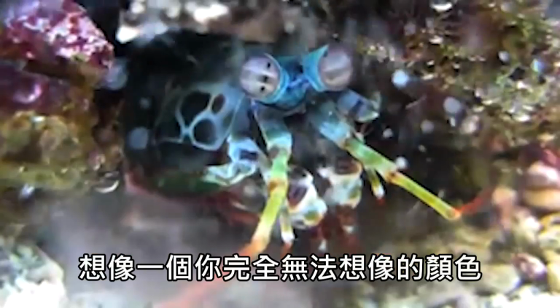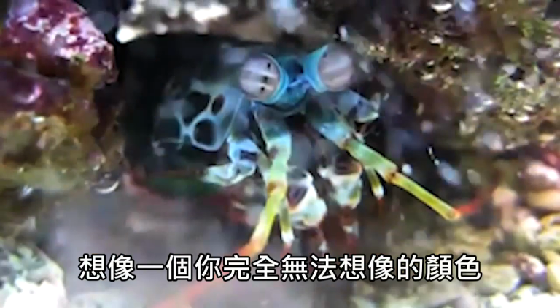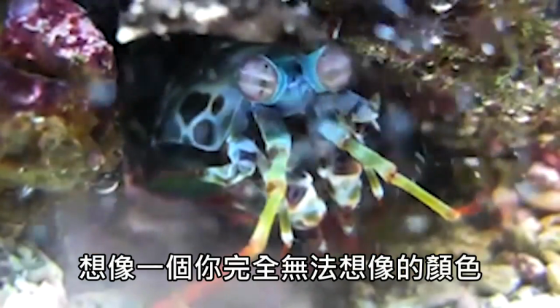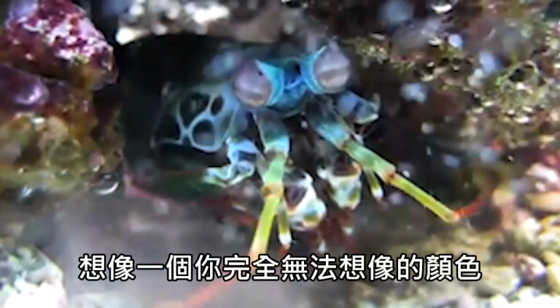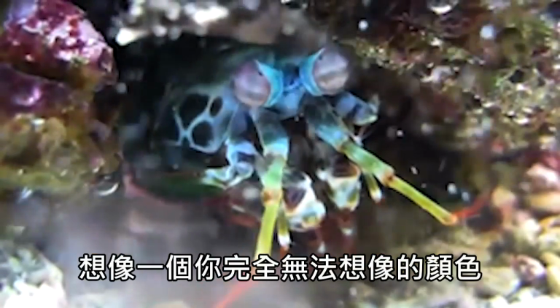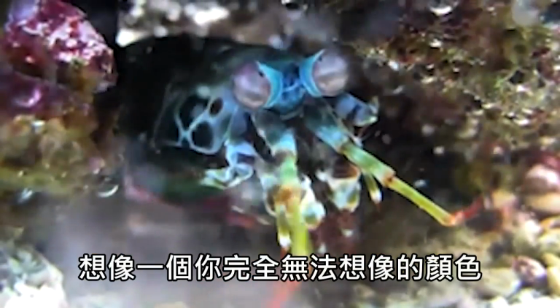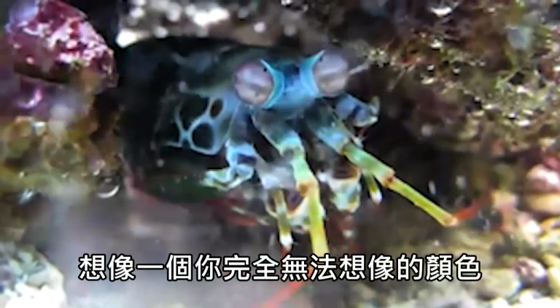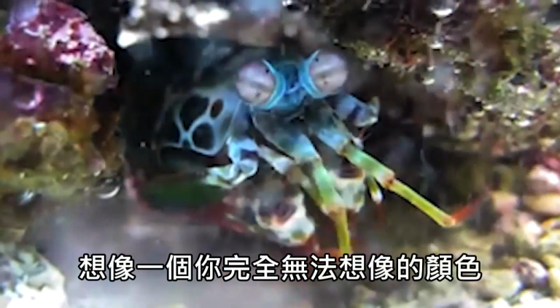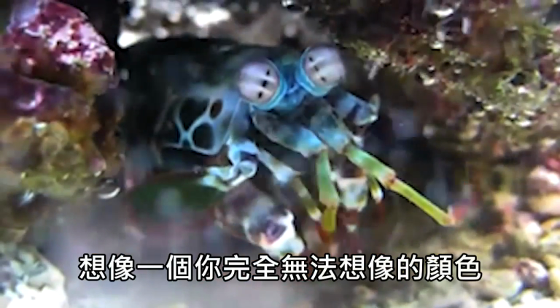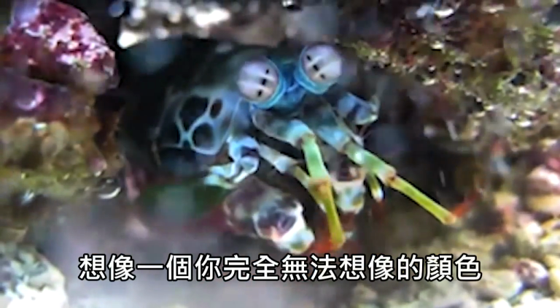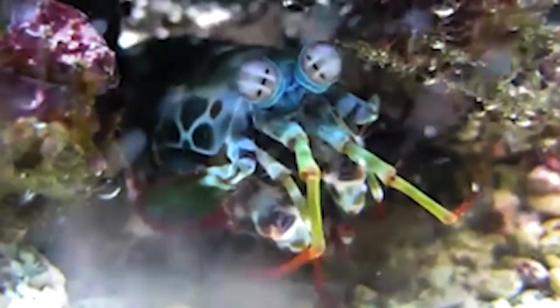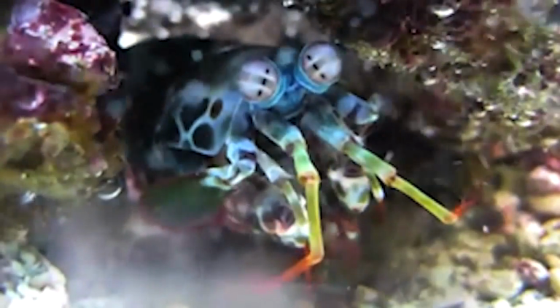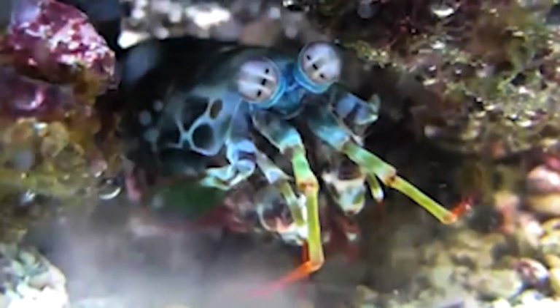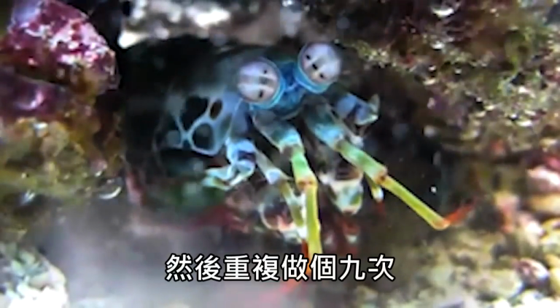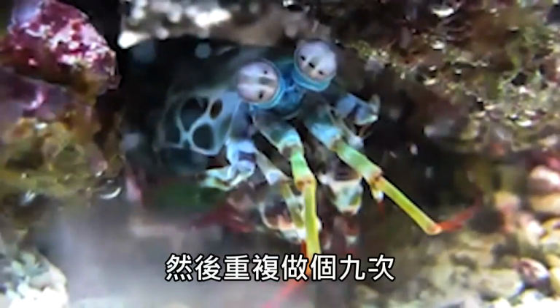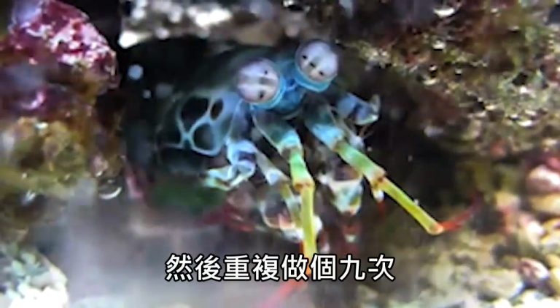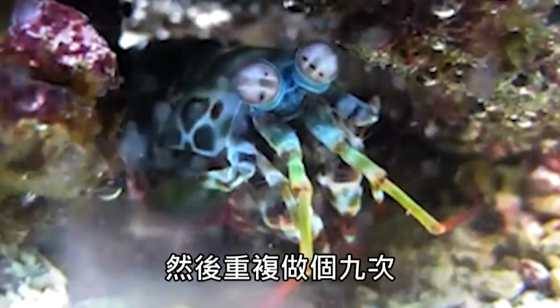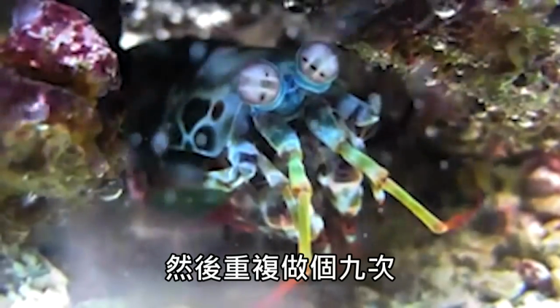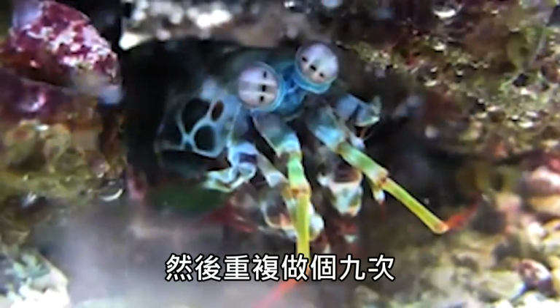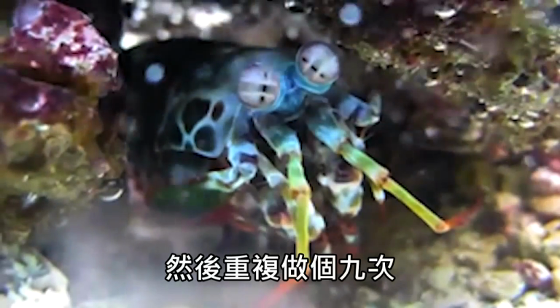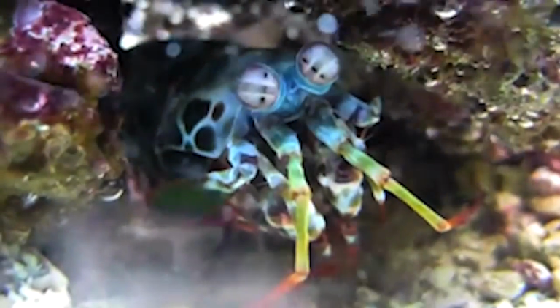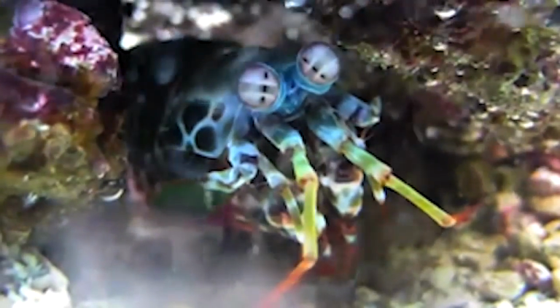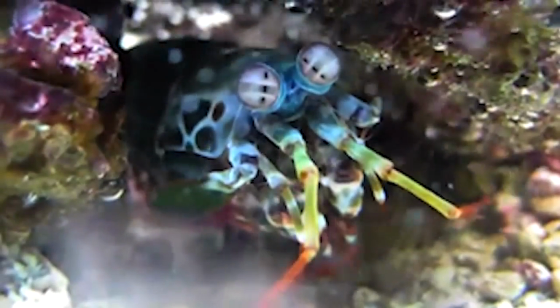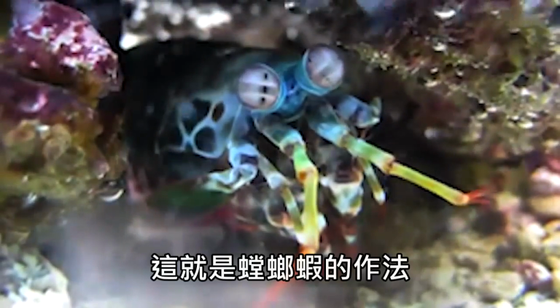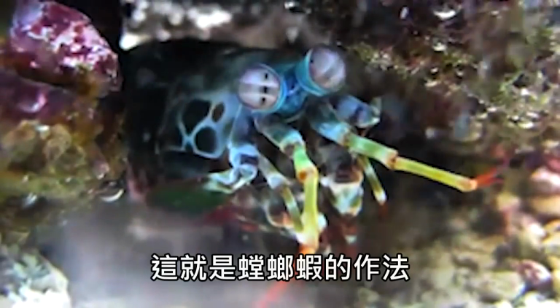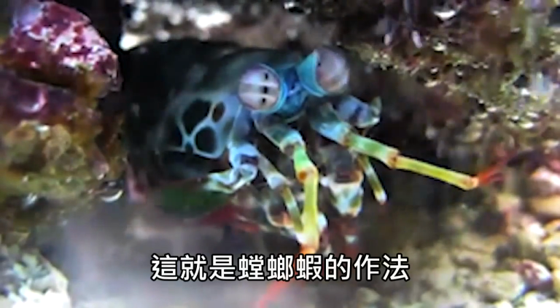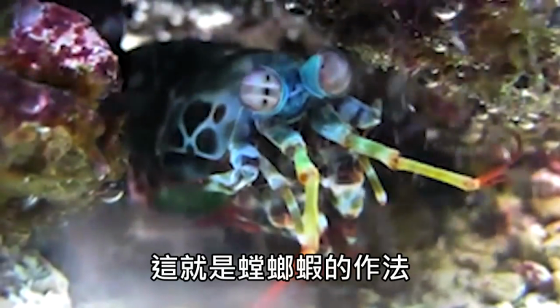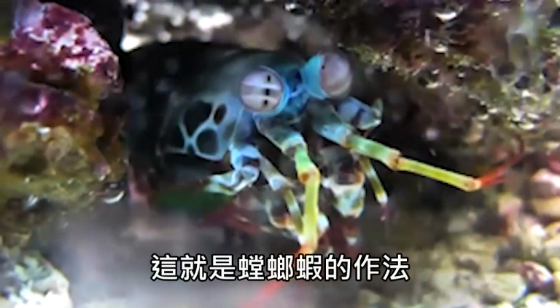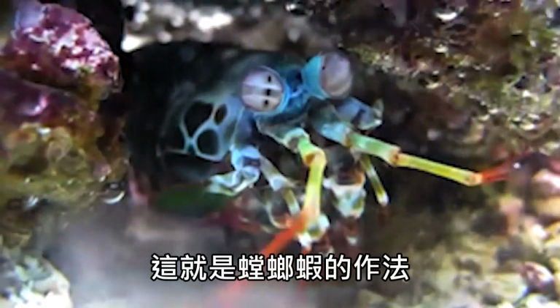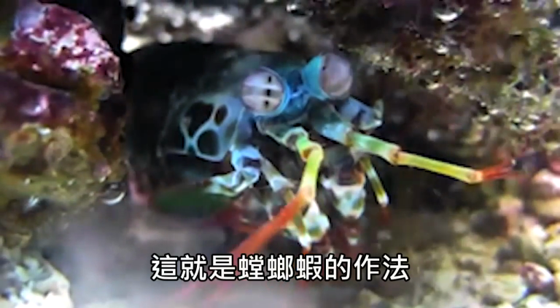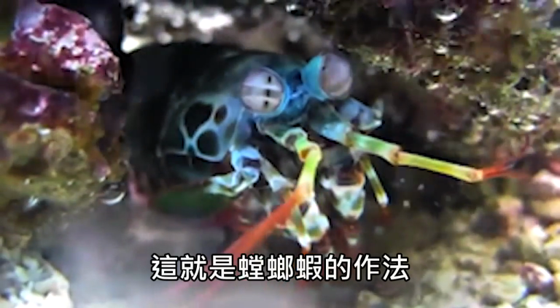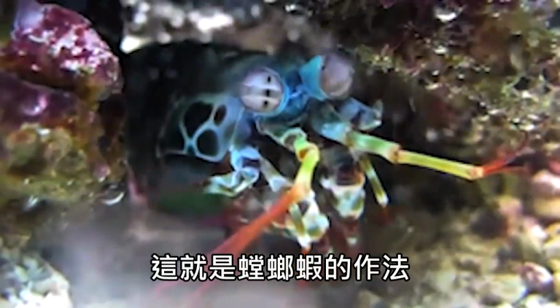Imagine a color that you can't even imagine. Now do that nine more times. That is how a mantis shrimp do.